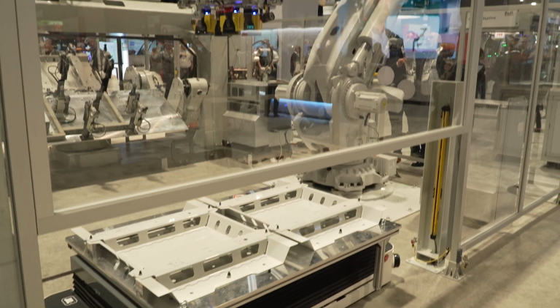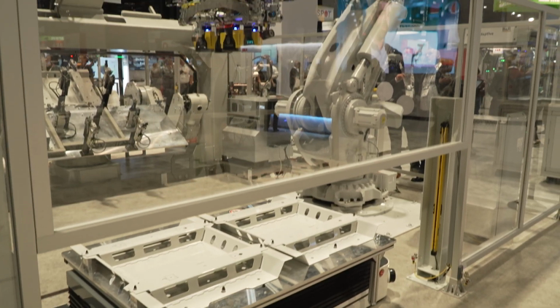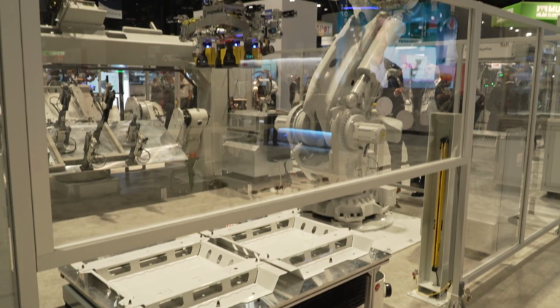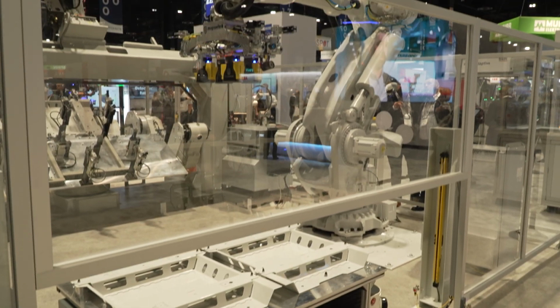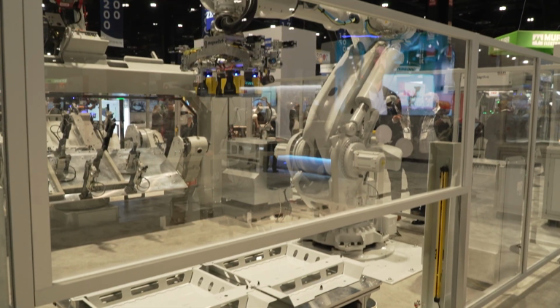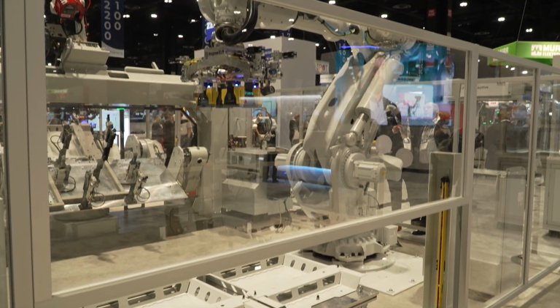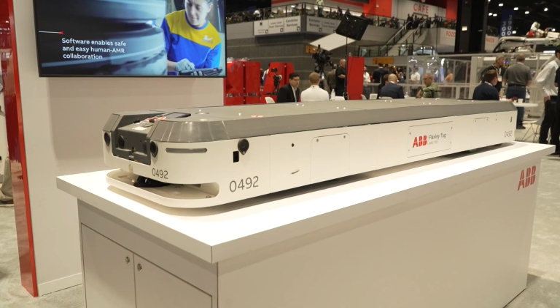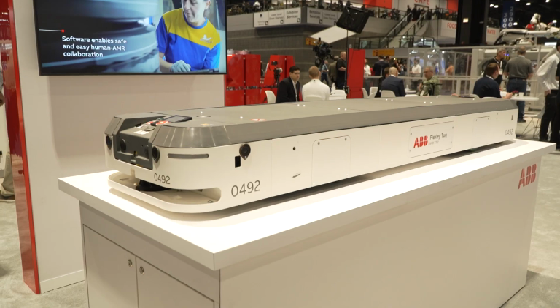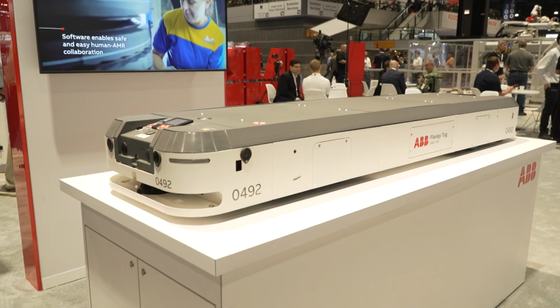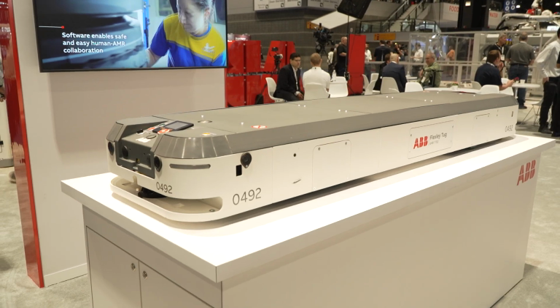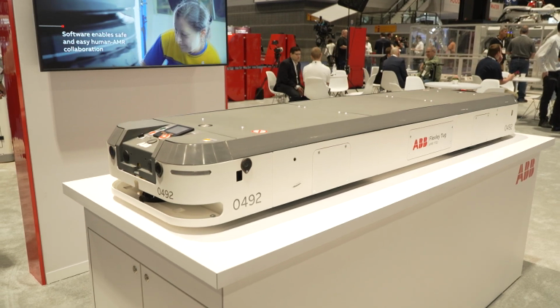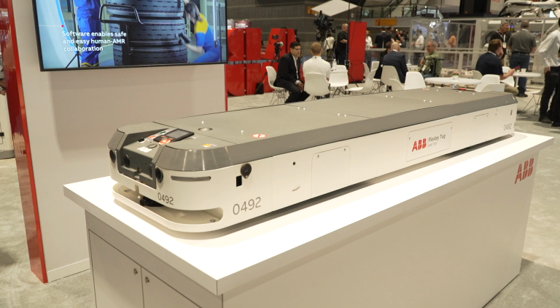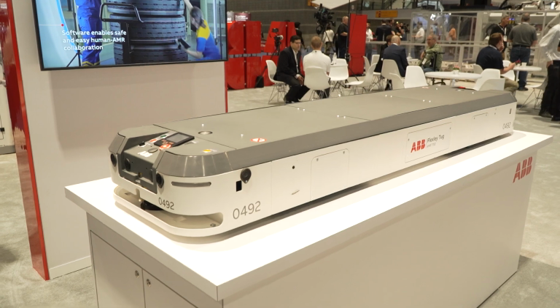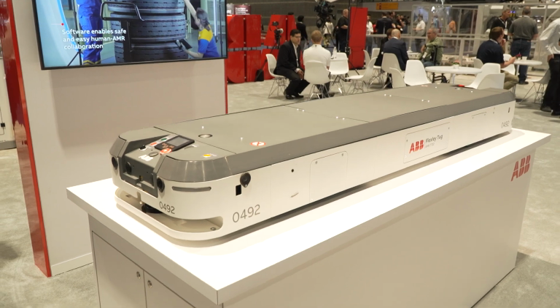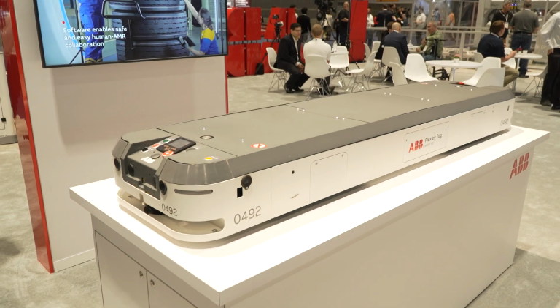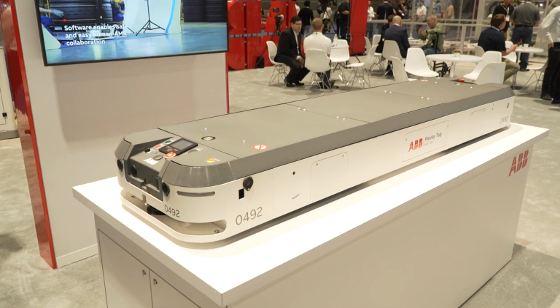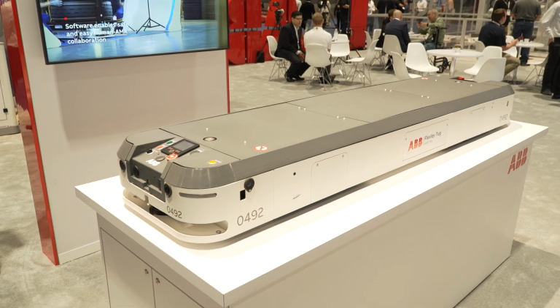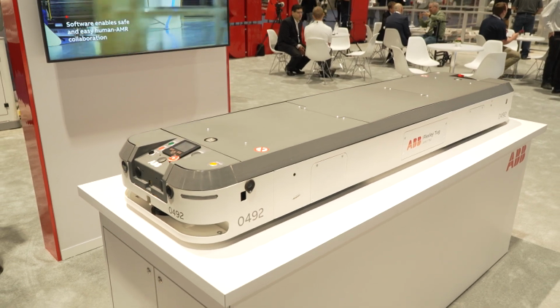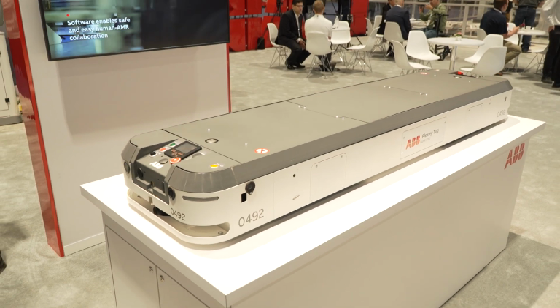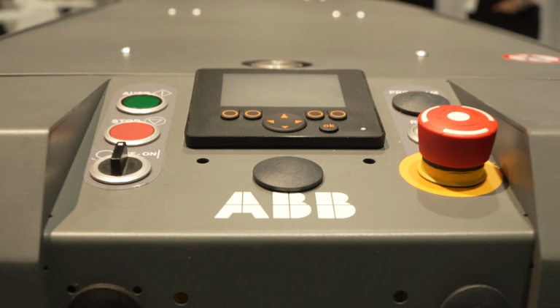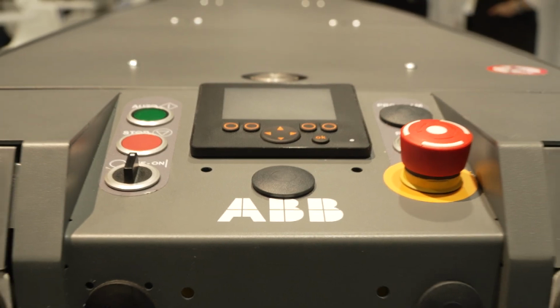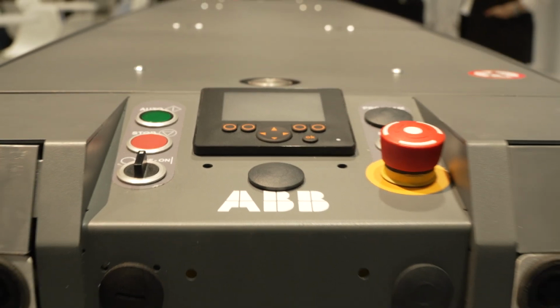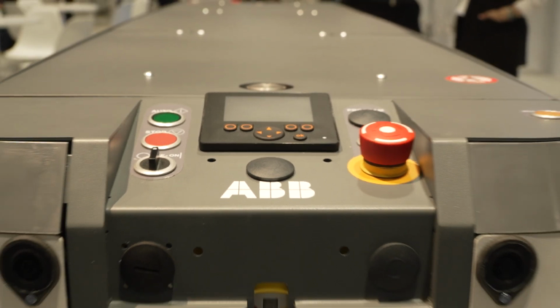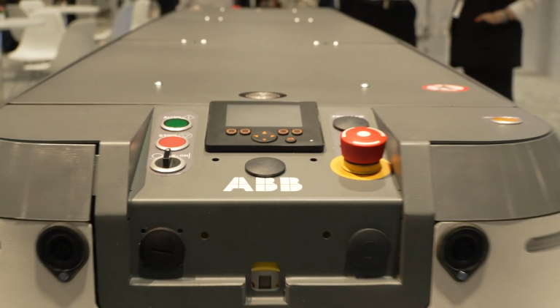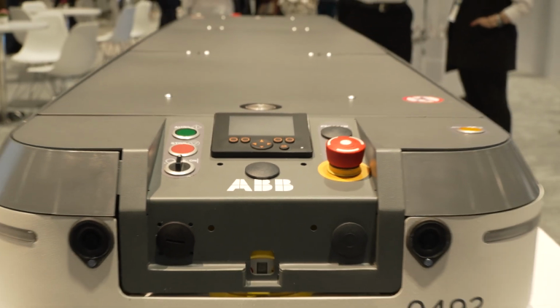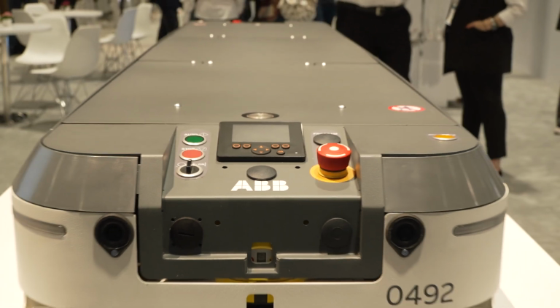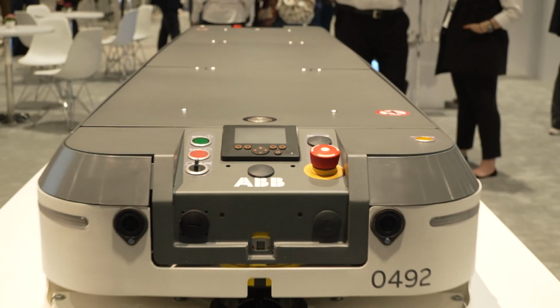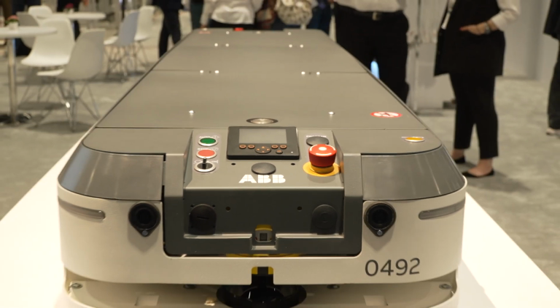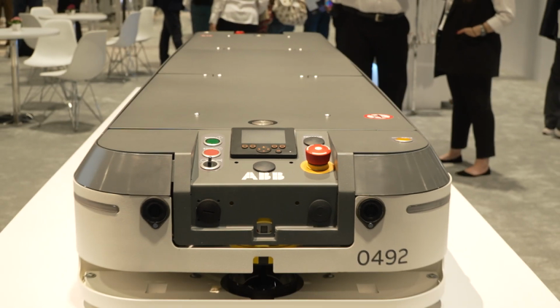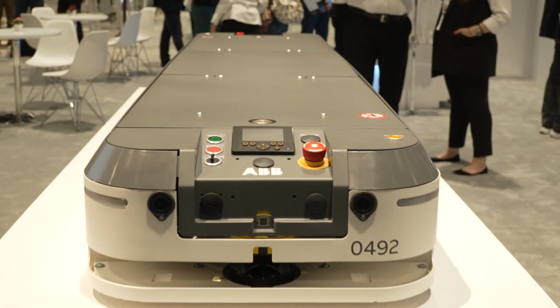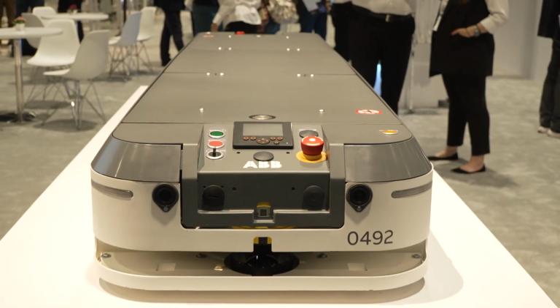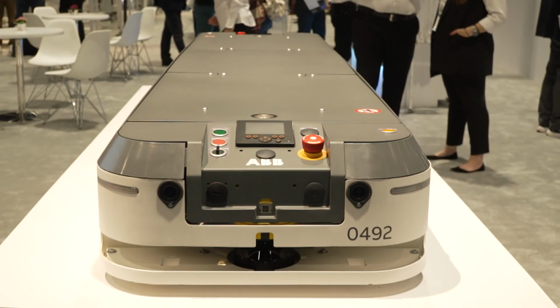The second vehicle is our T702, which is a tugging style vehicle, and it's equipped with our new visual SLAM navigation.